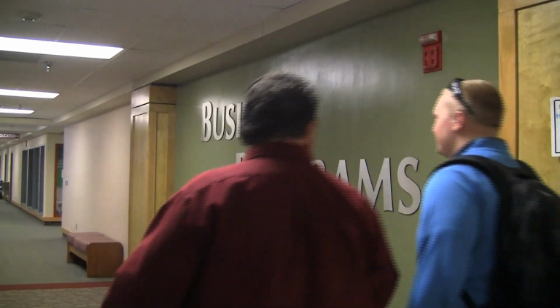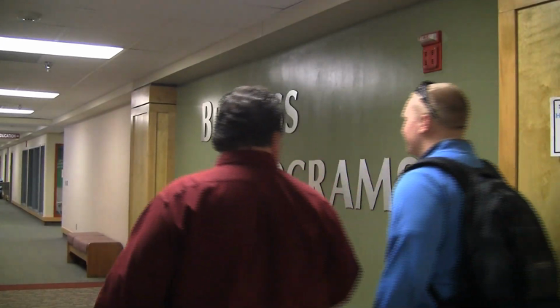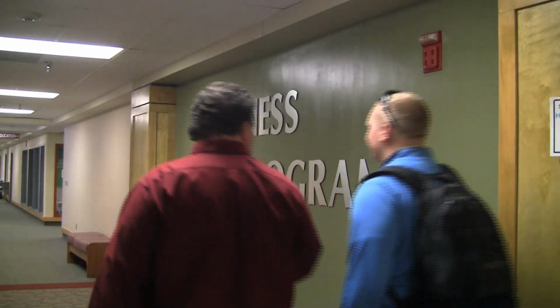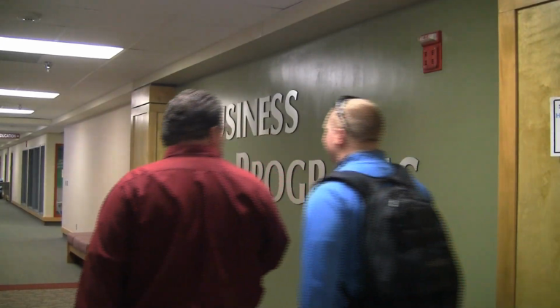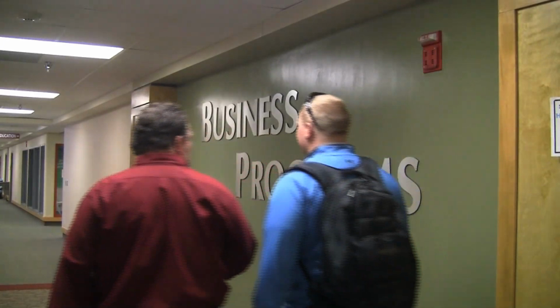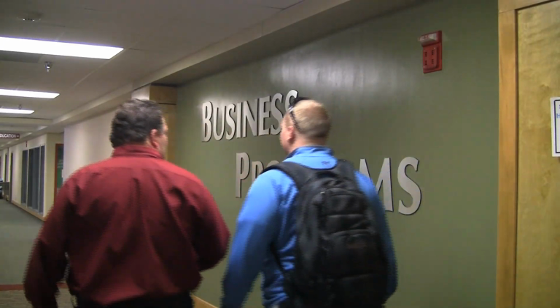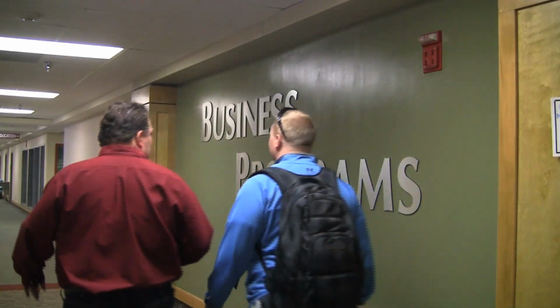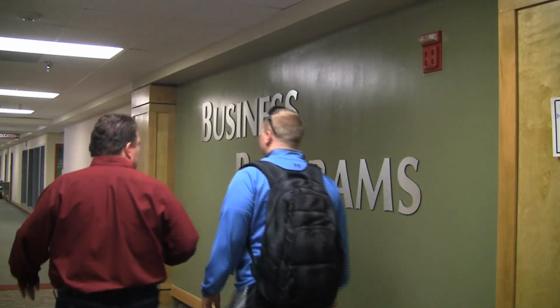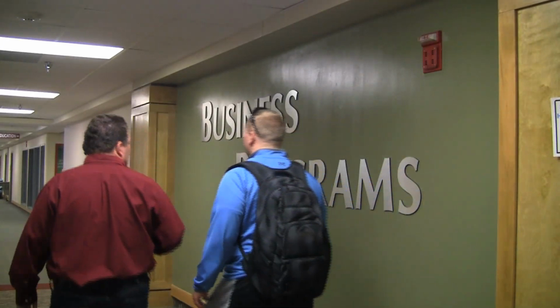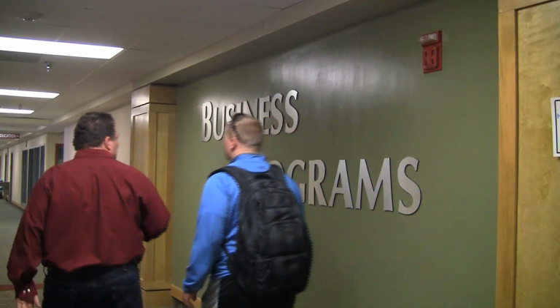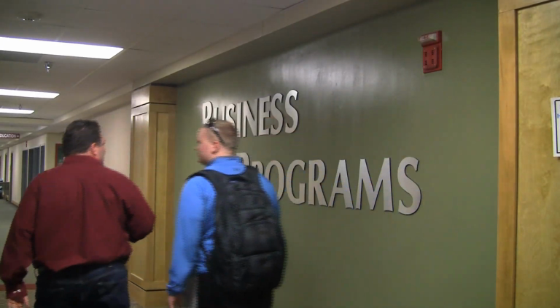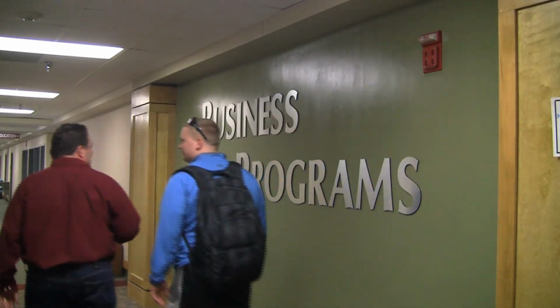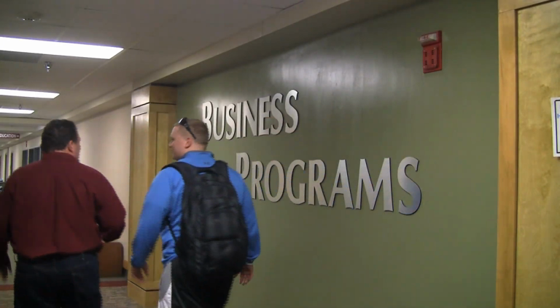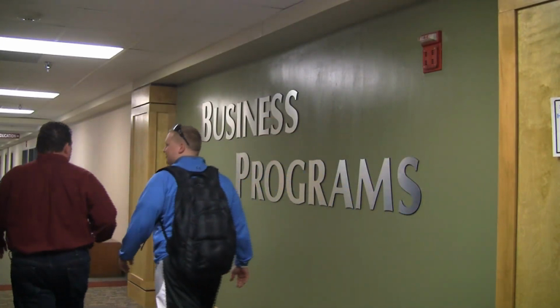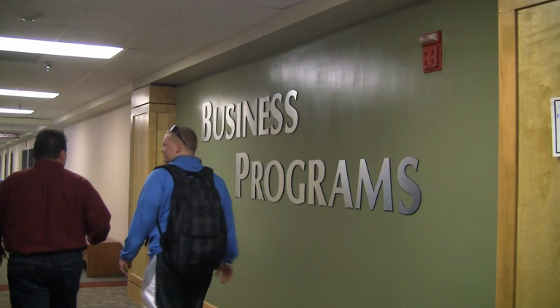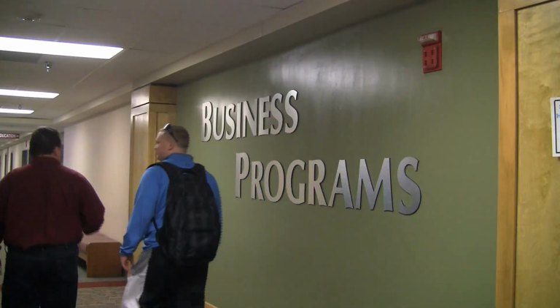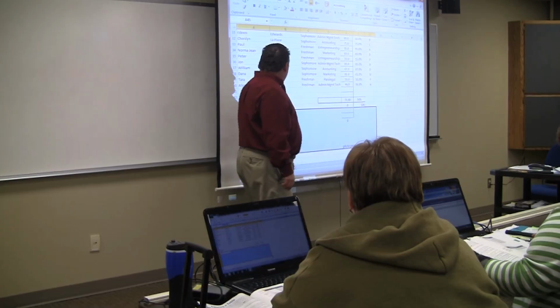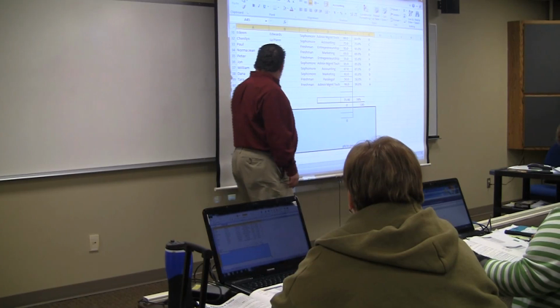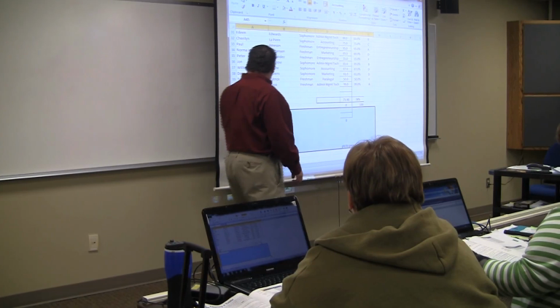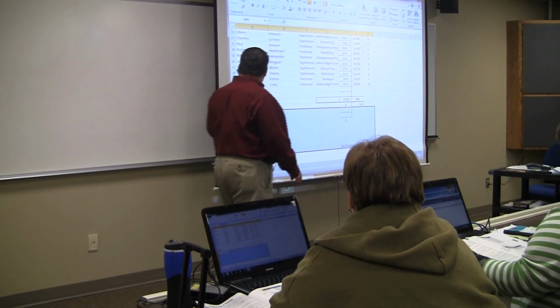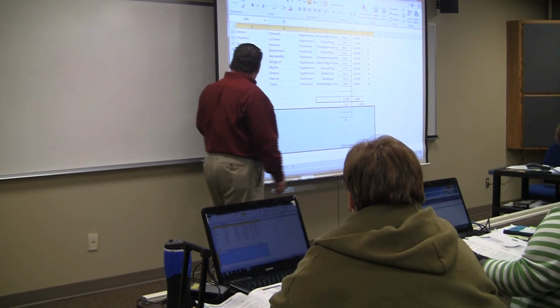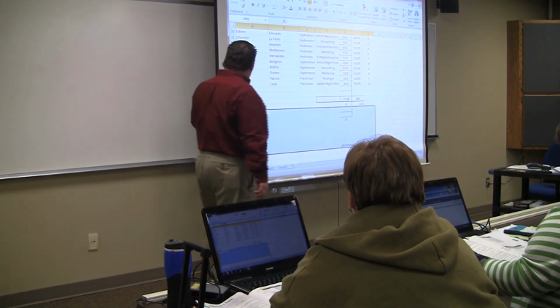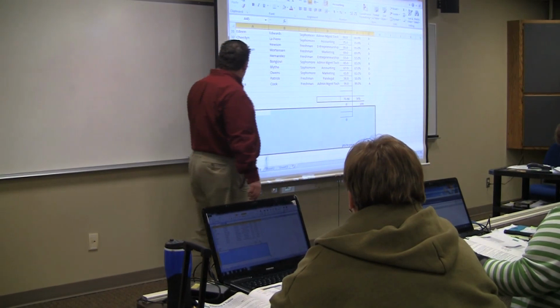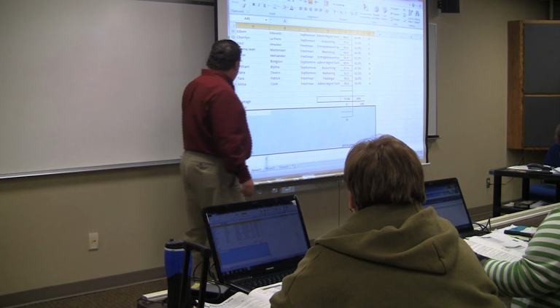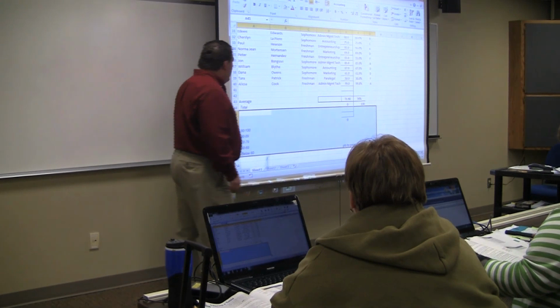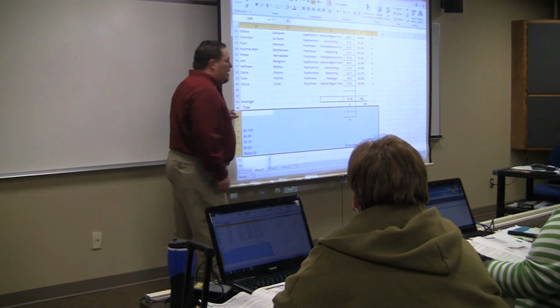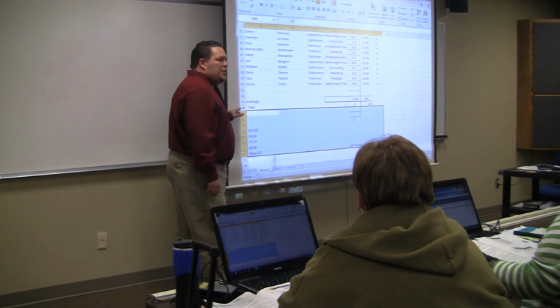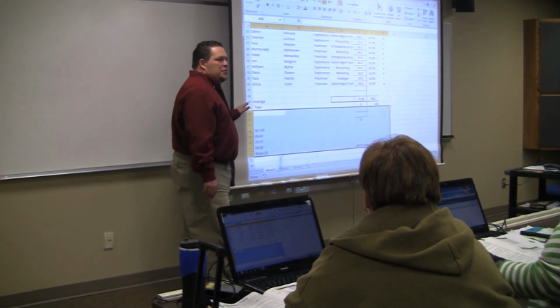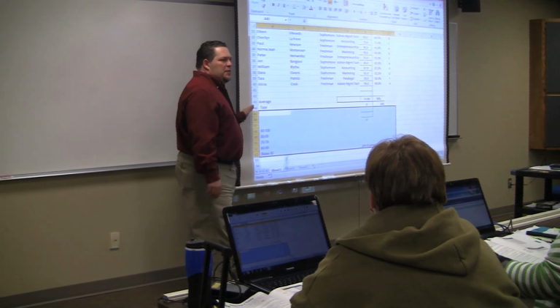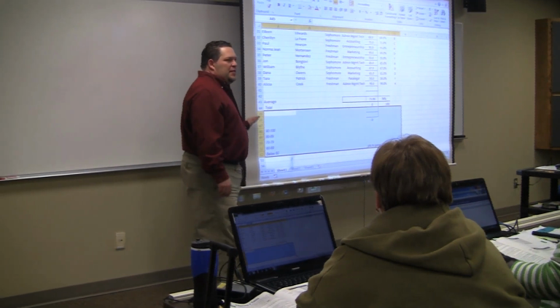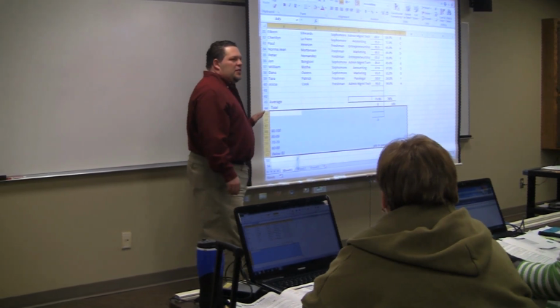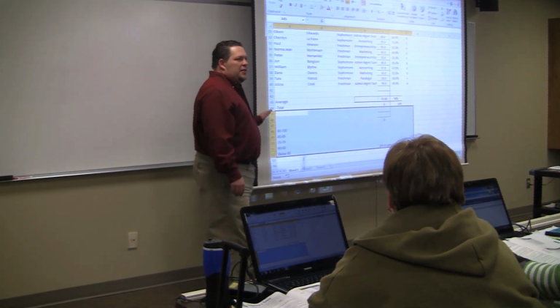The Administrative Management Technology program is a two-year, 60-credit, full-time program.